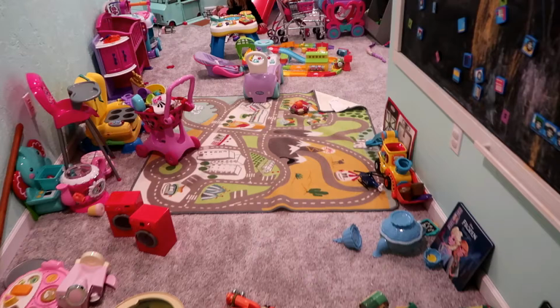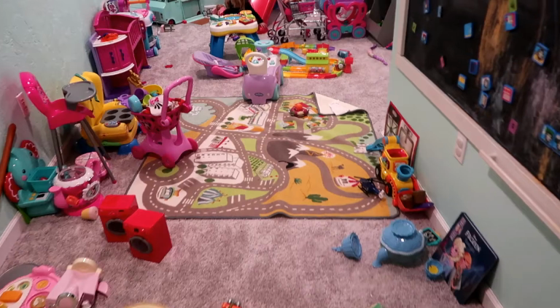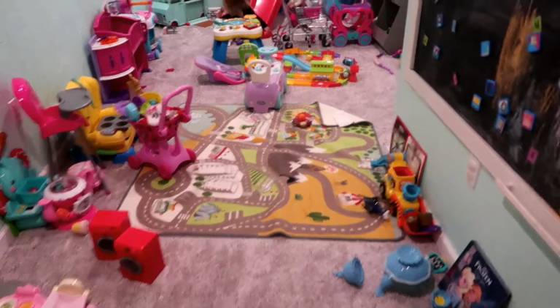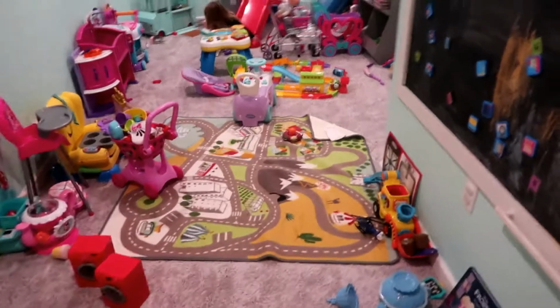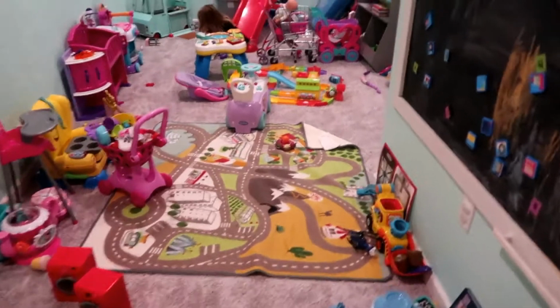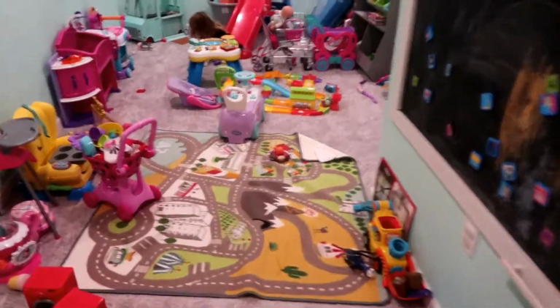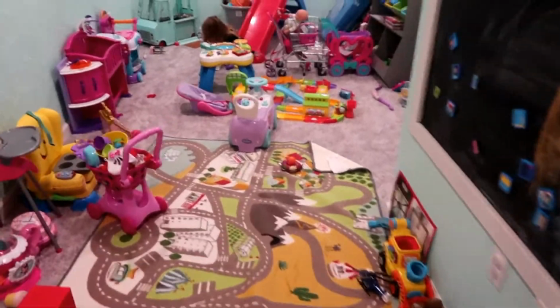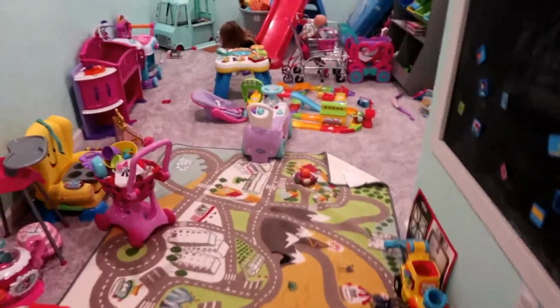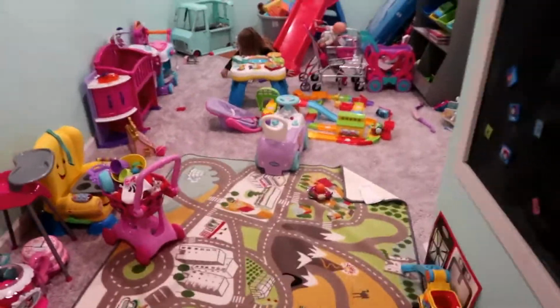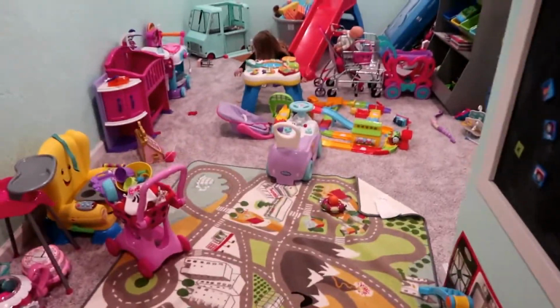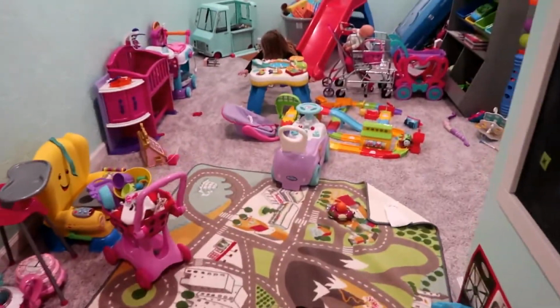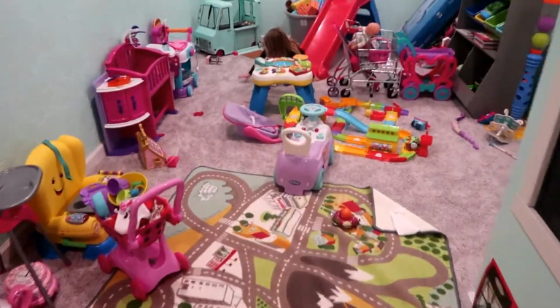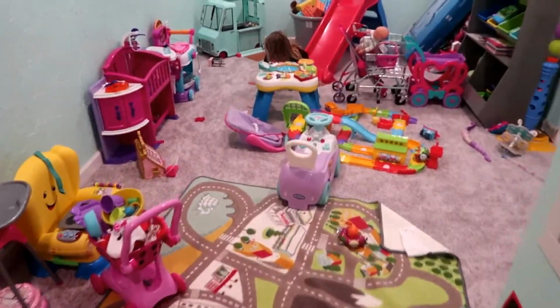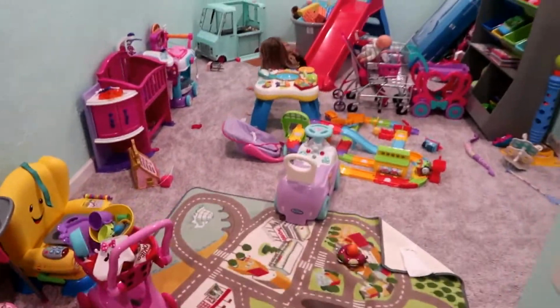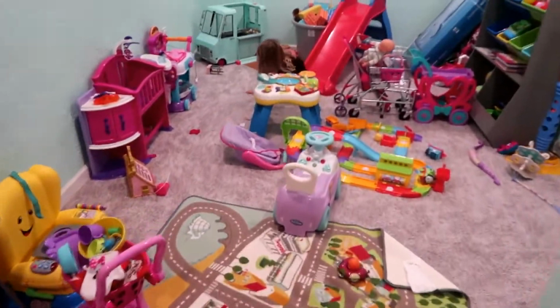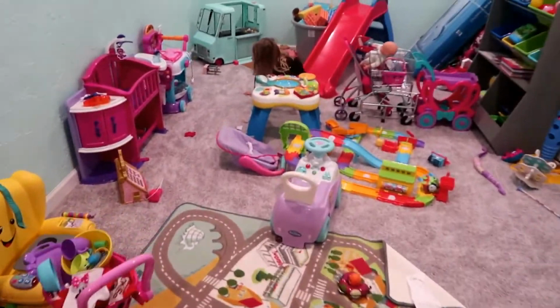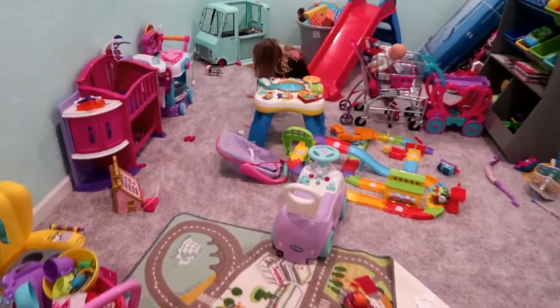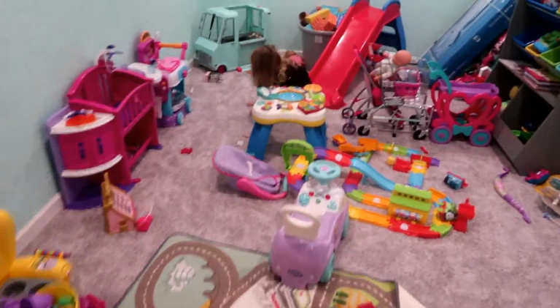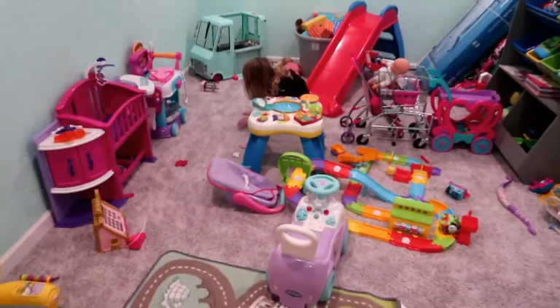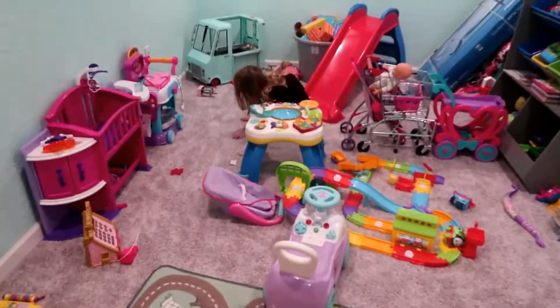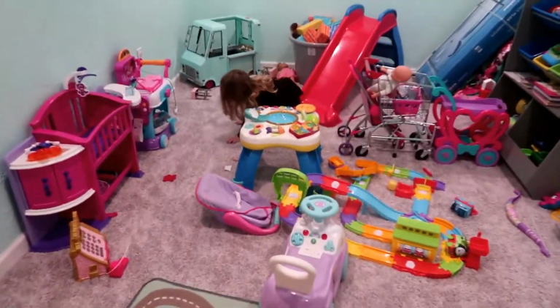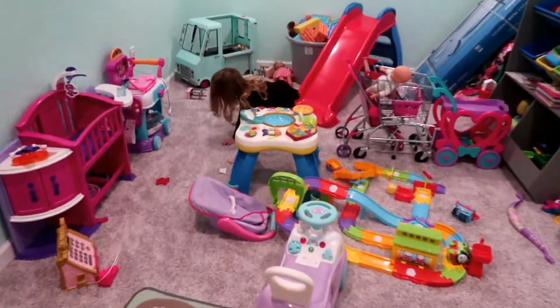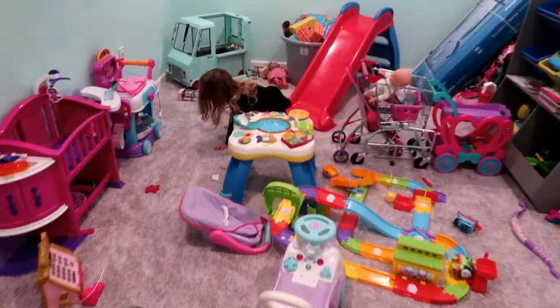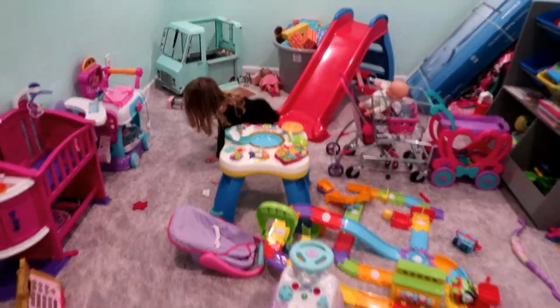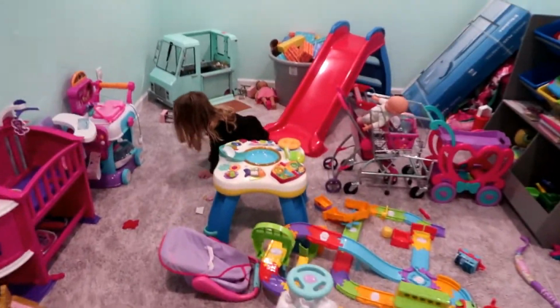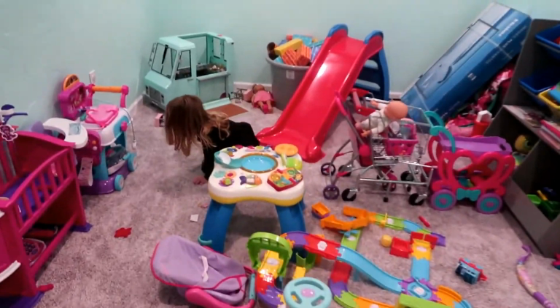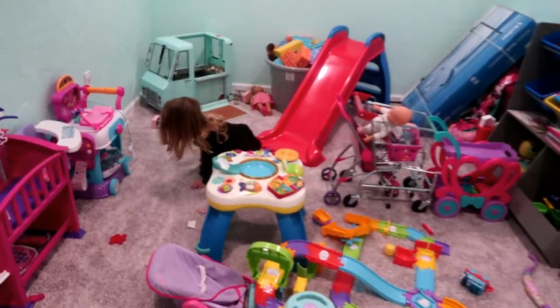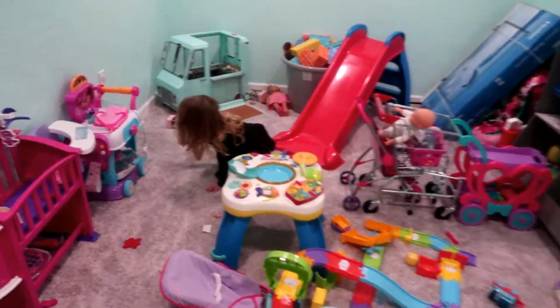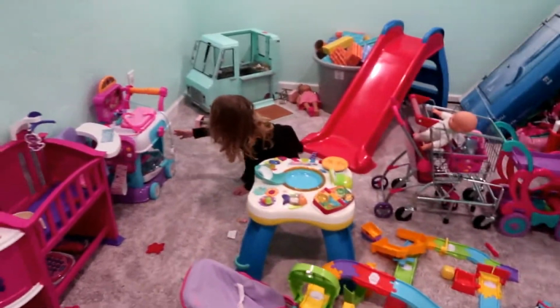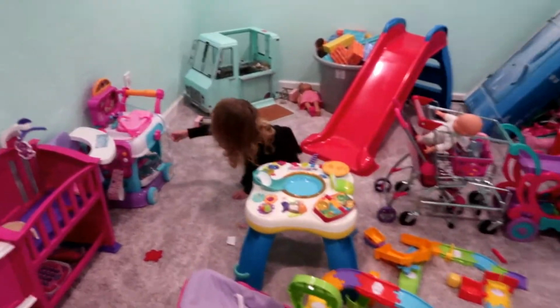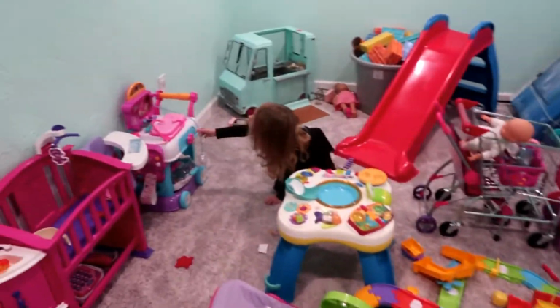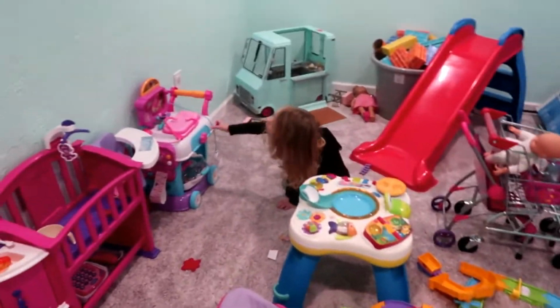You guys, this basement looks pretty similar to our upstairs playroom.